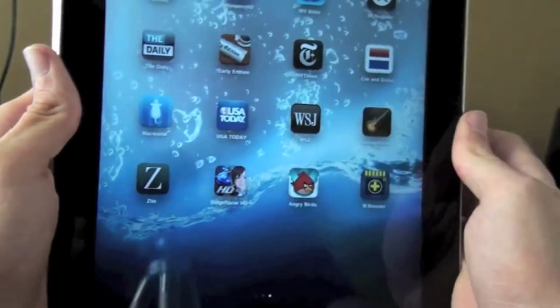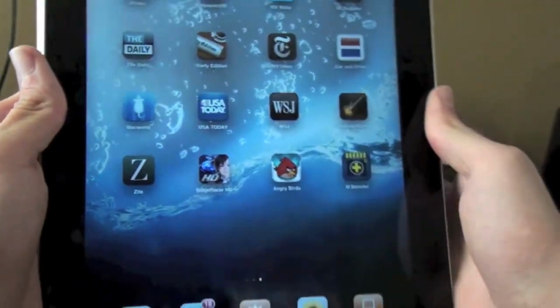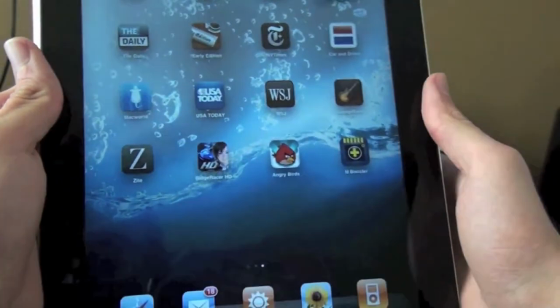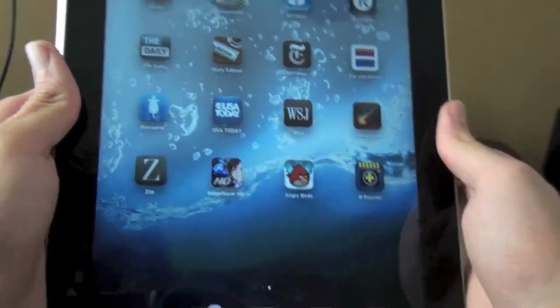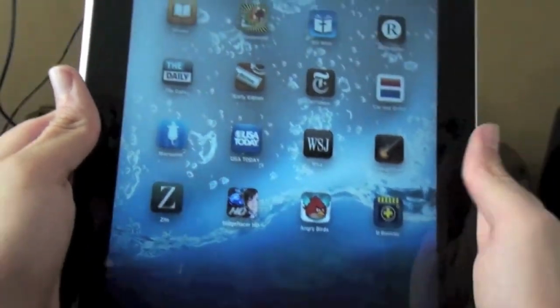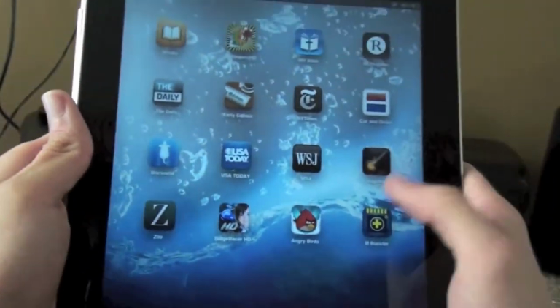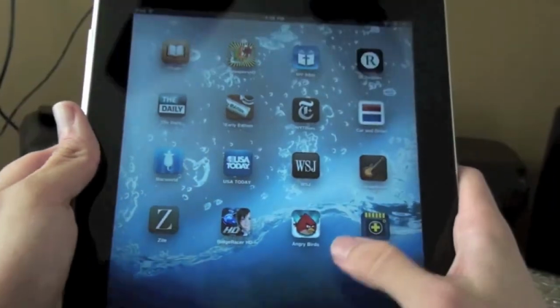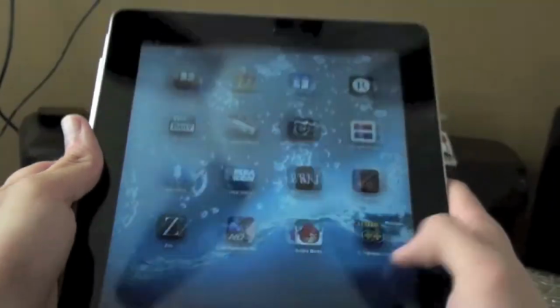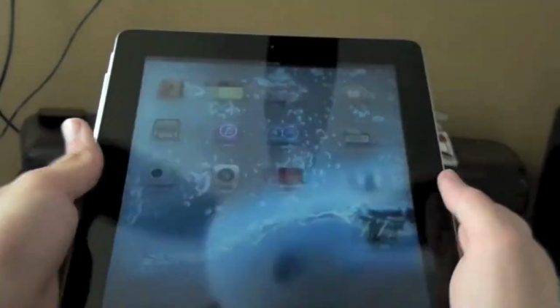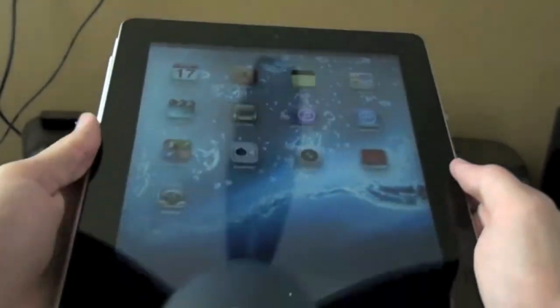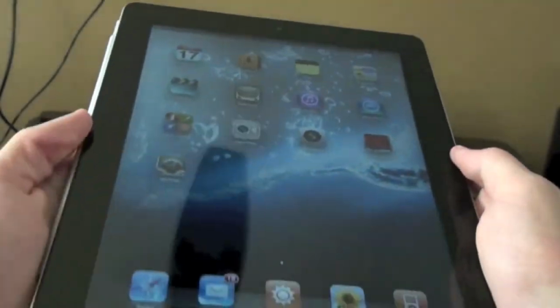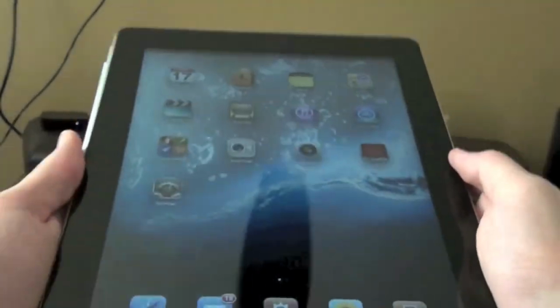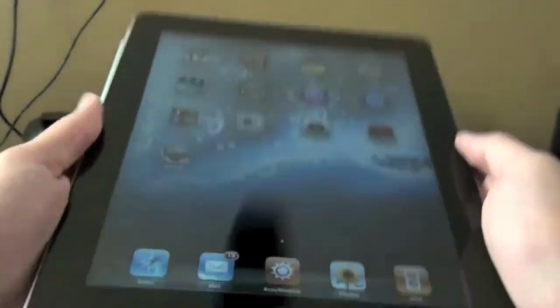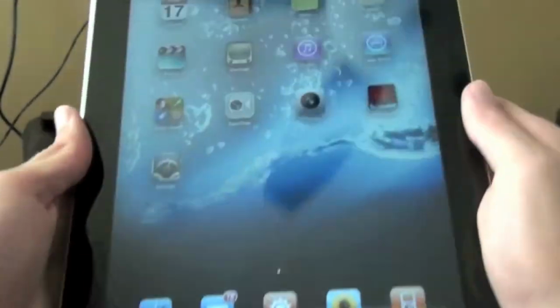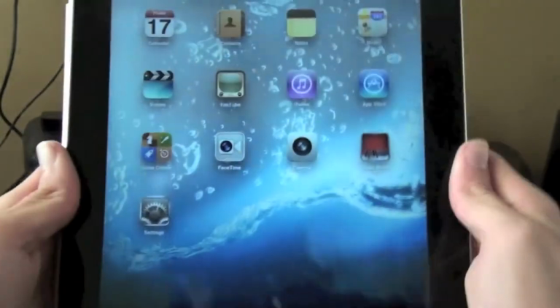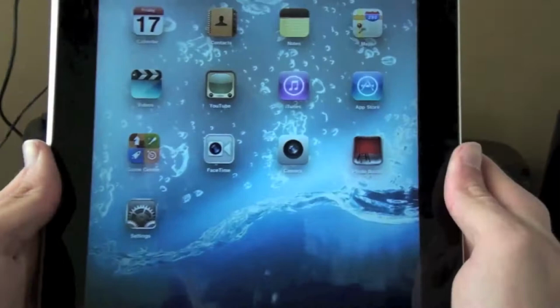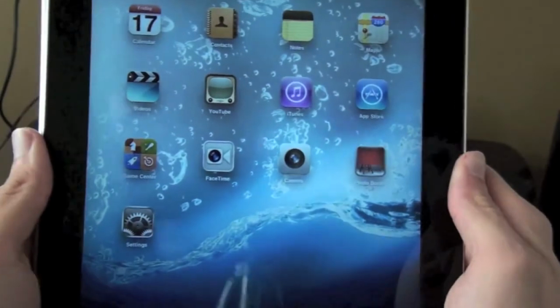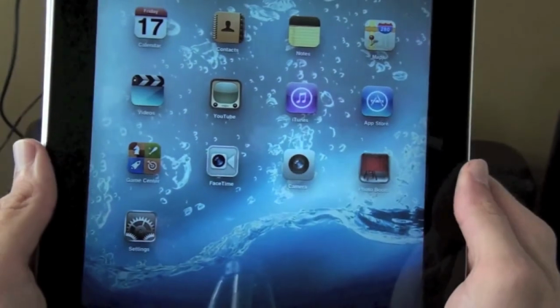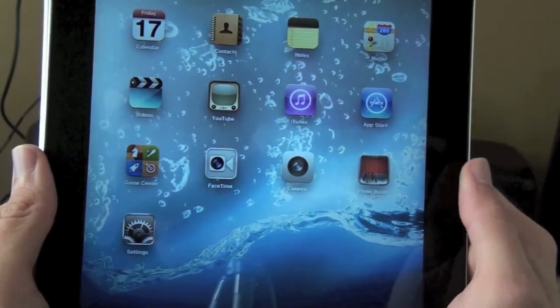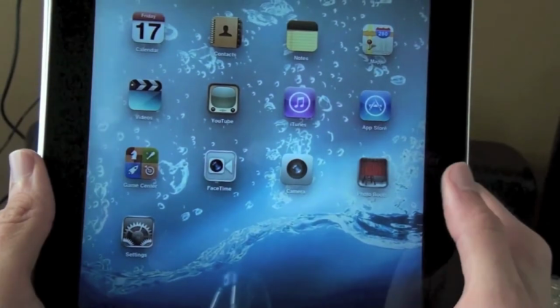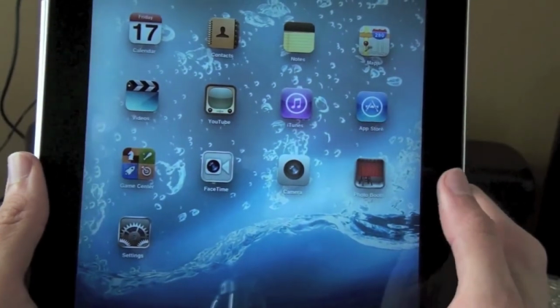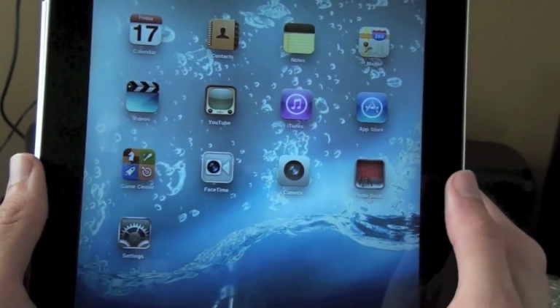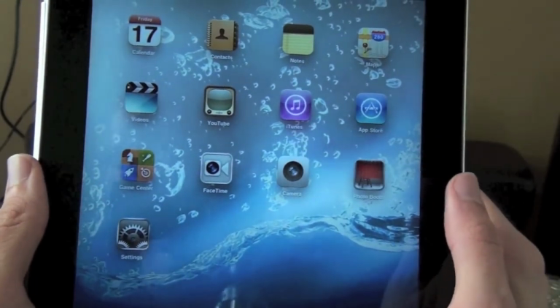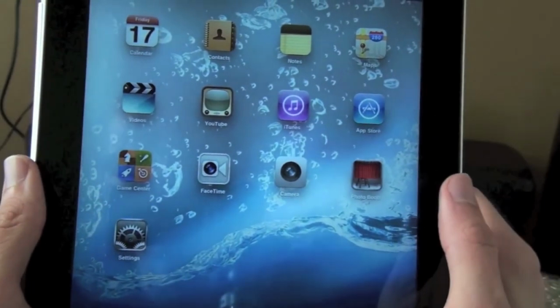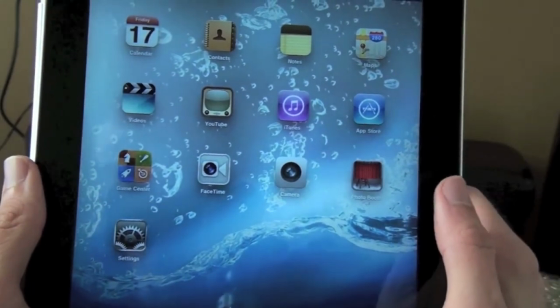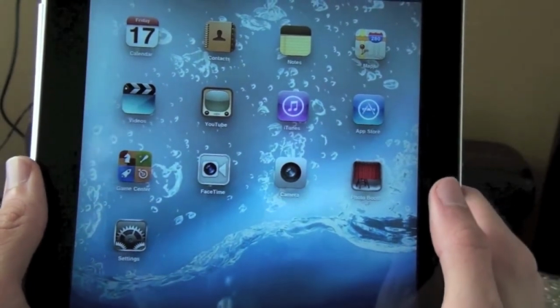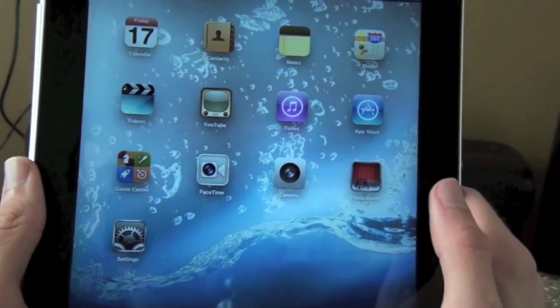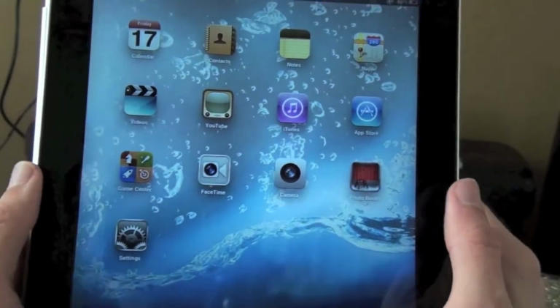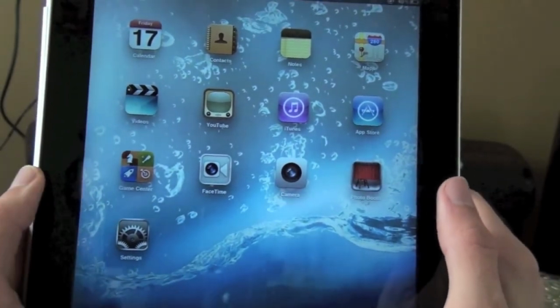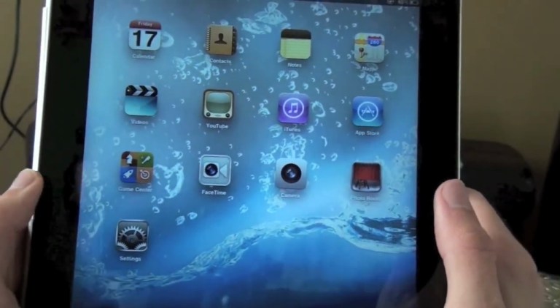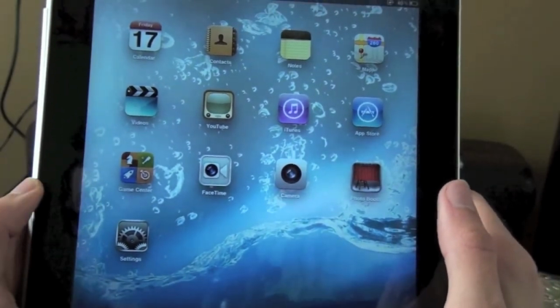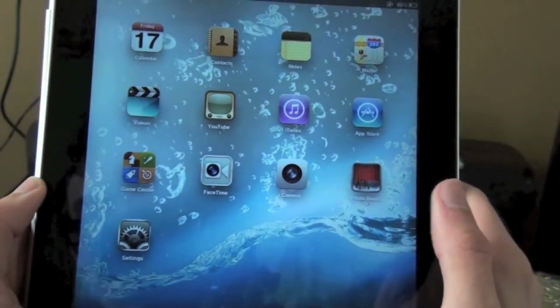Boot times are pretty quick. I love this thing for reading — it's just a great device to play around with.